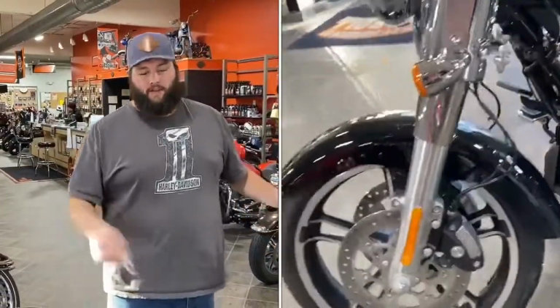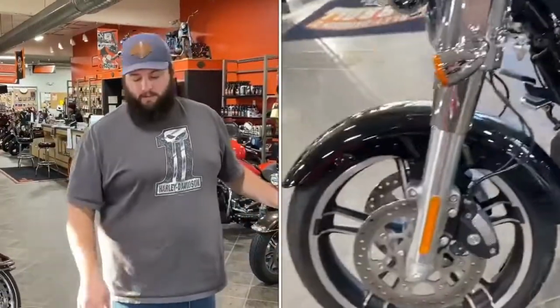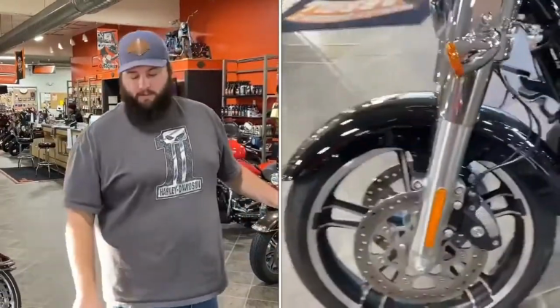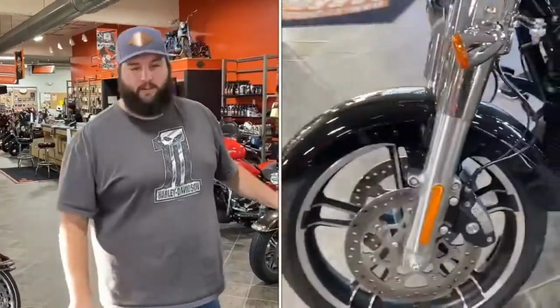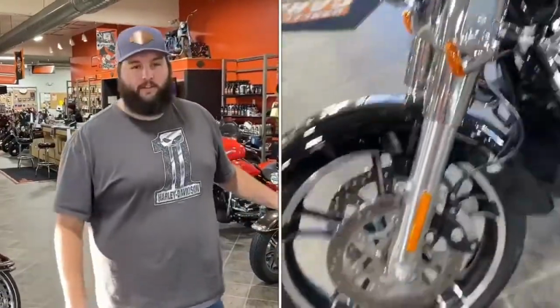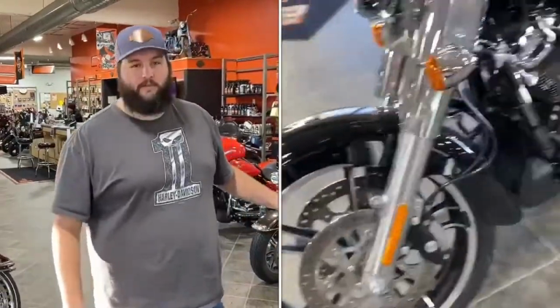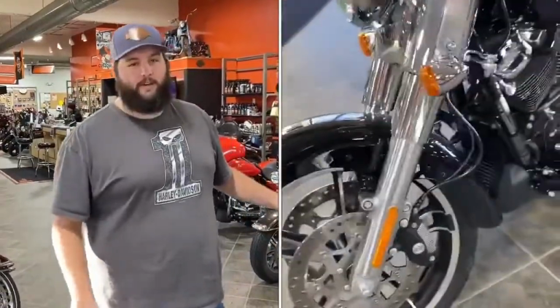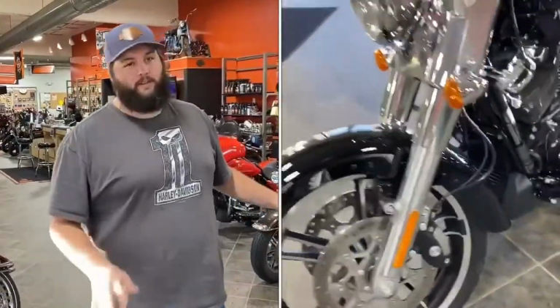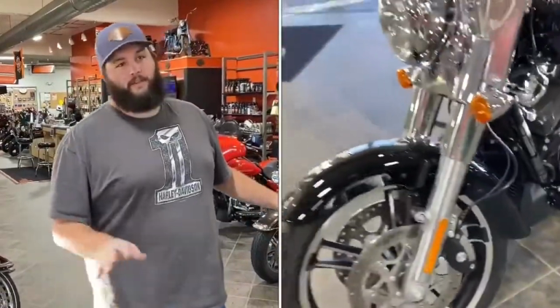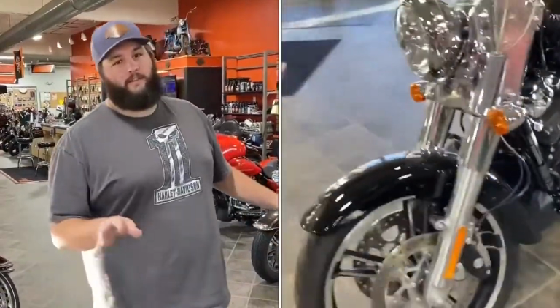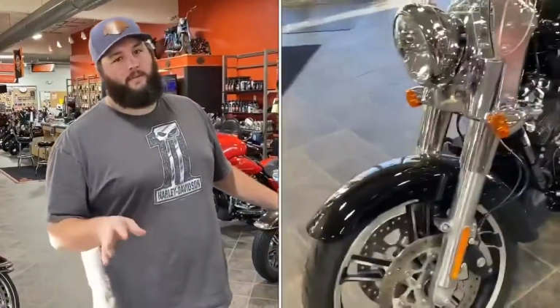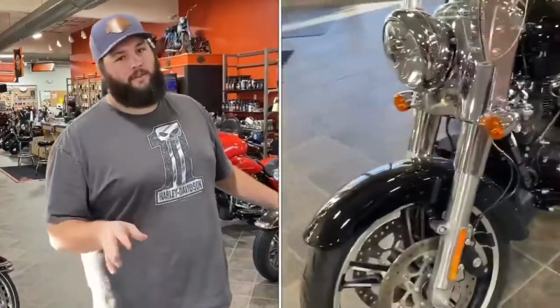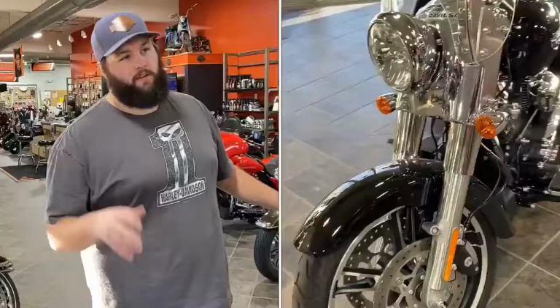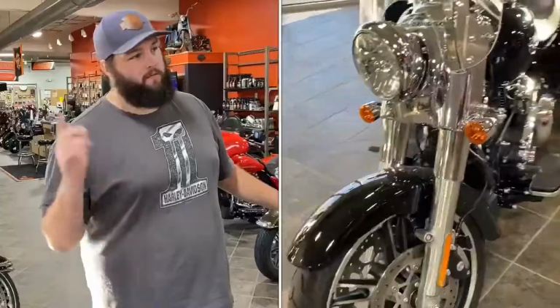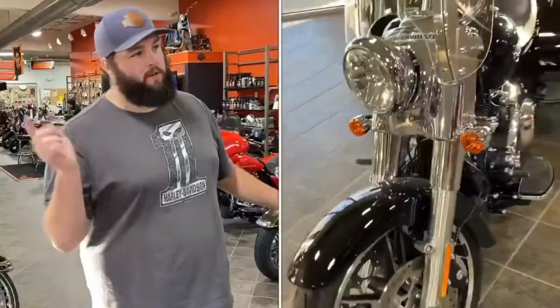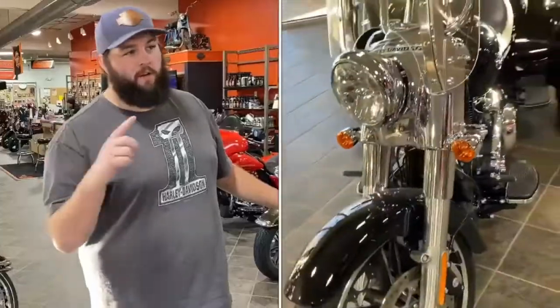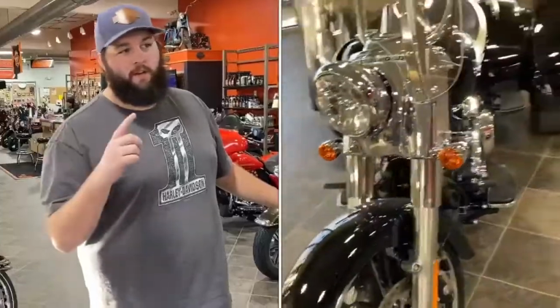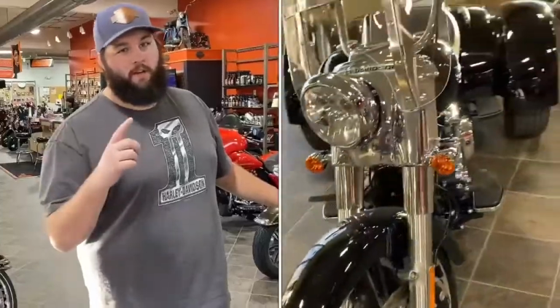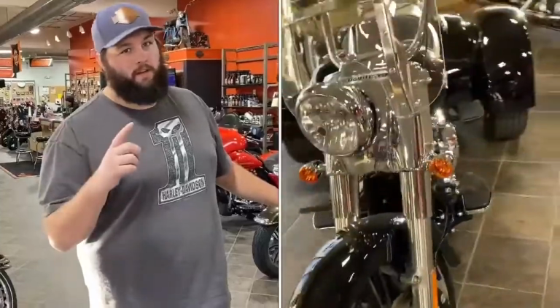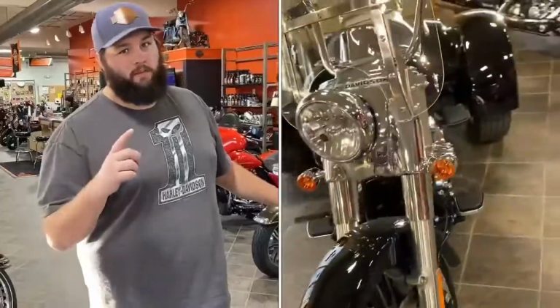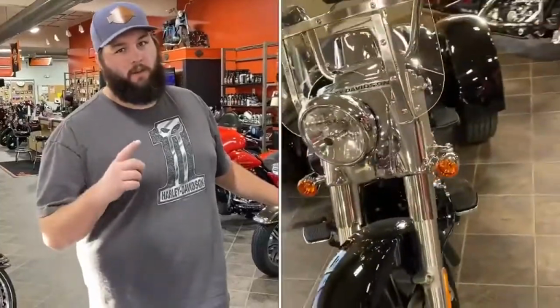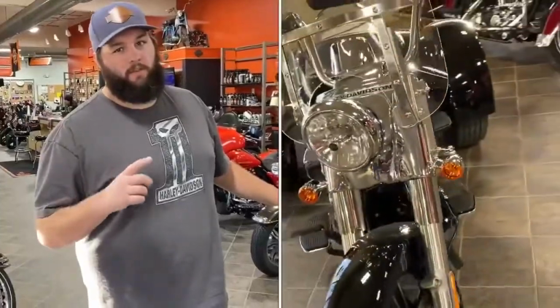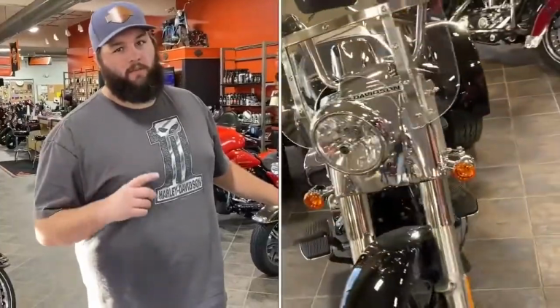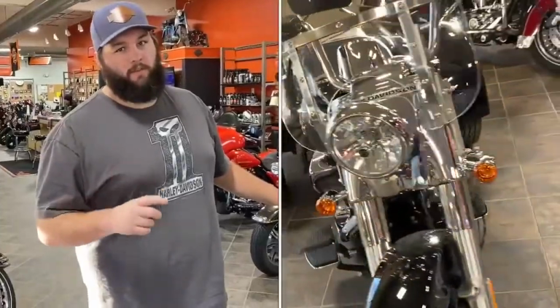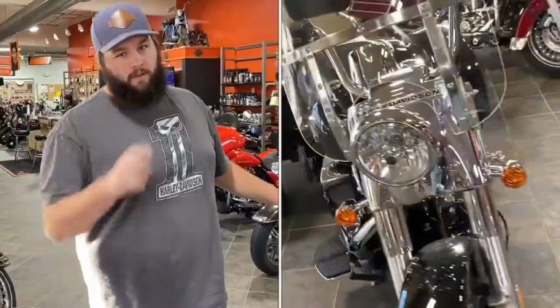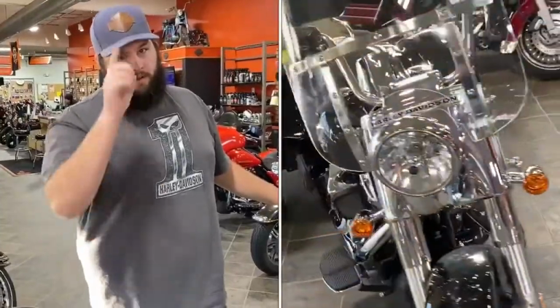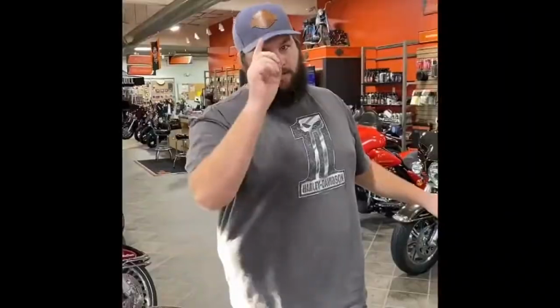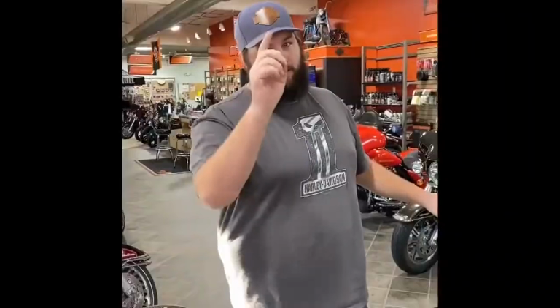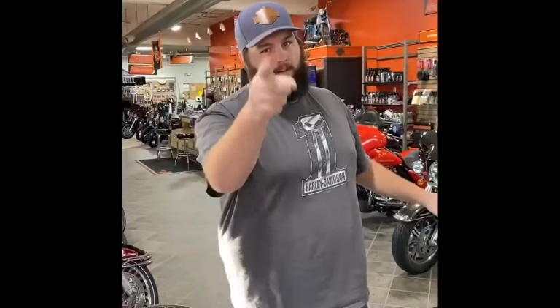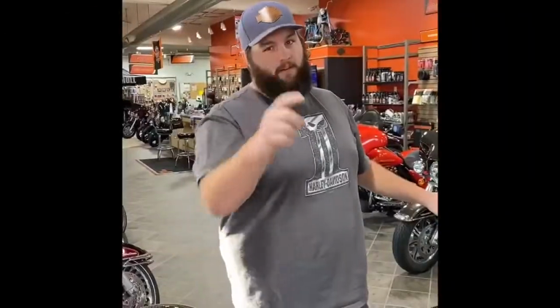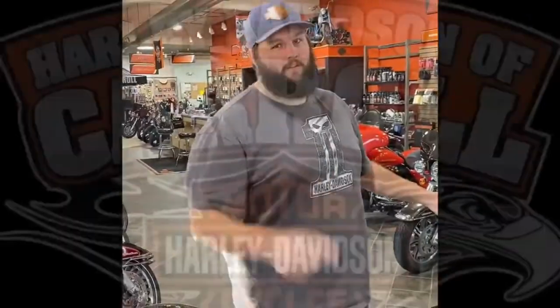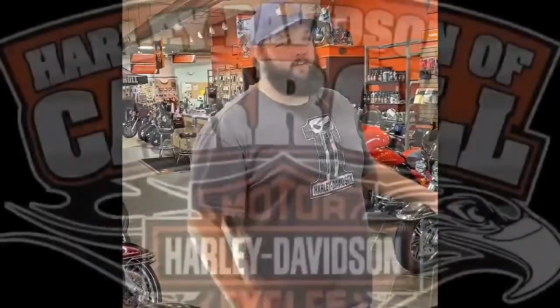So come in, stop down, check this one out. If this isn't what you're looking for, we've got a ton of bikes on our floor. Say hi, see you later.